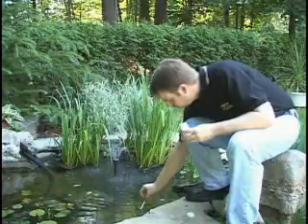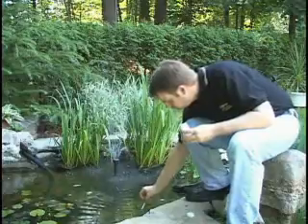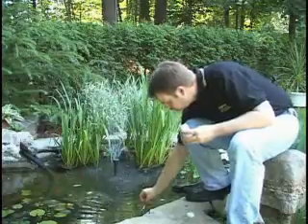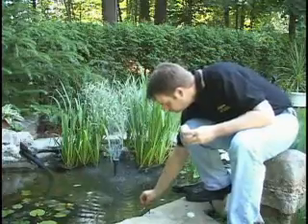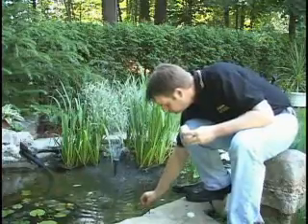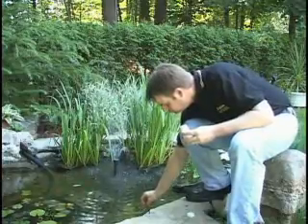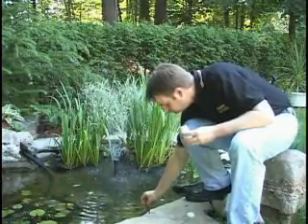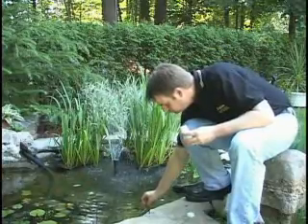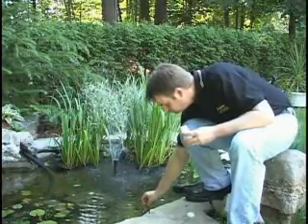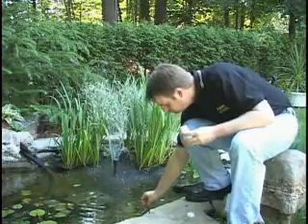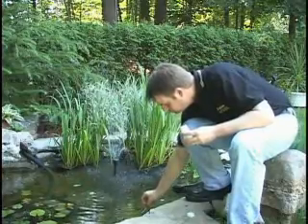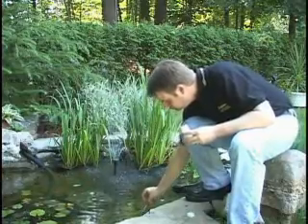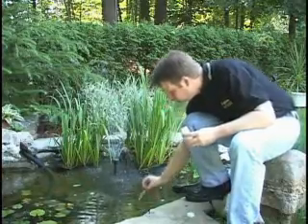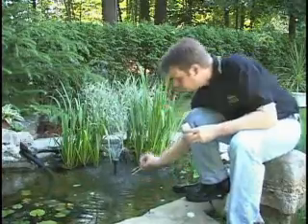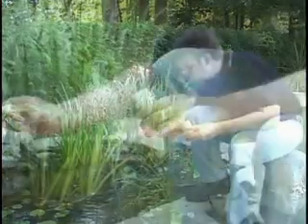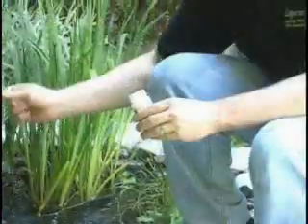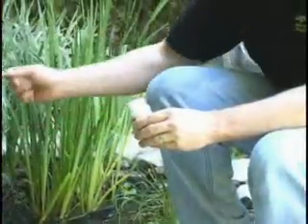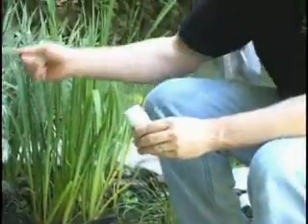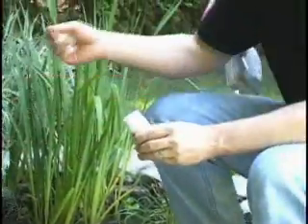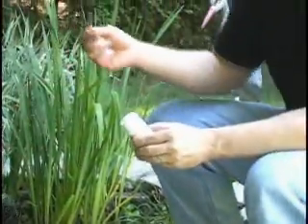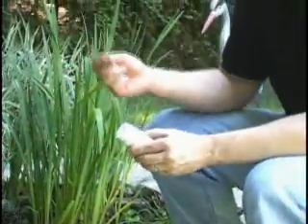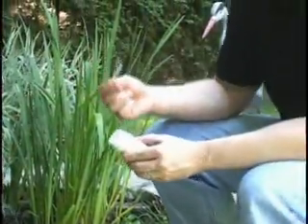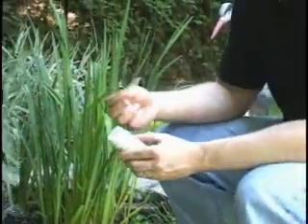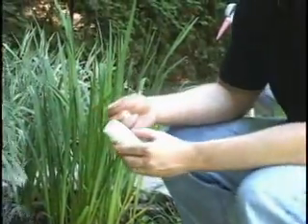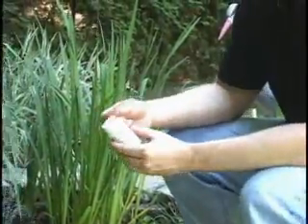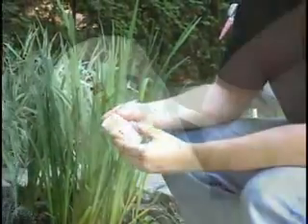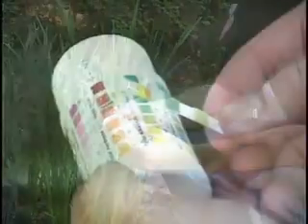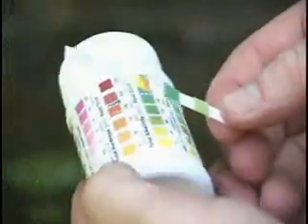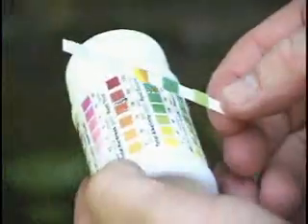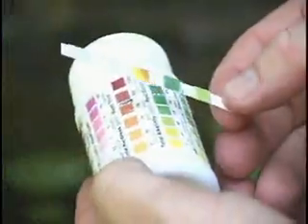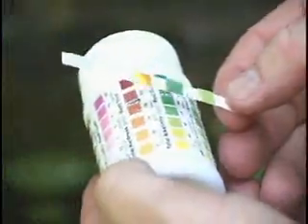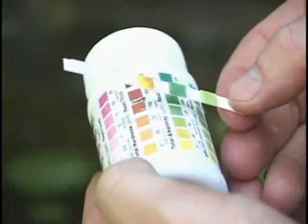Simply test the water, evaluate the results, and take the recommended appropriate action.